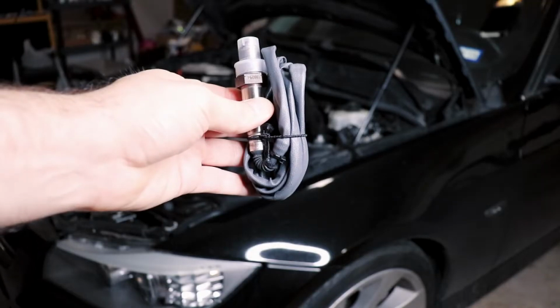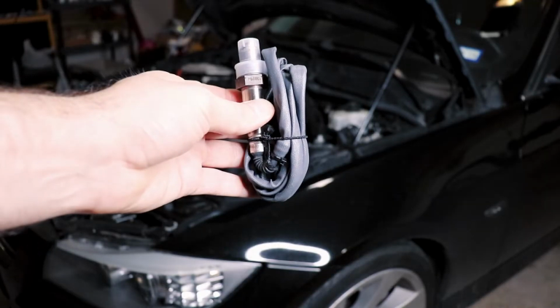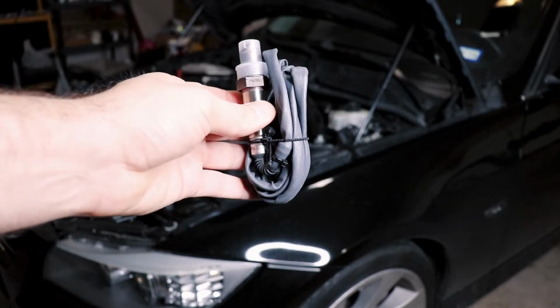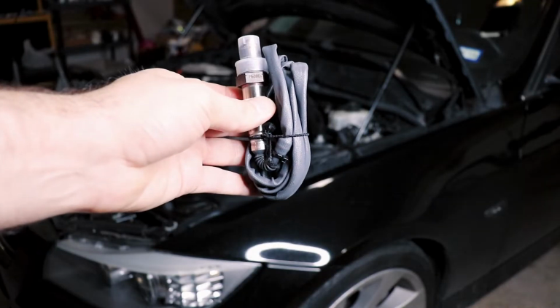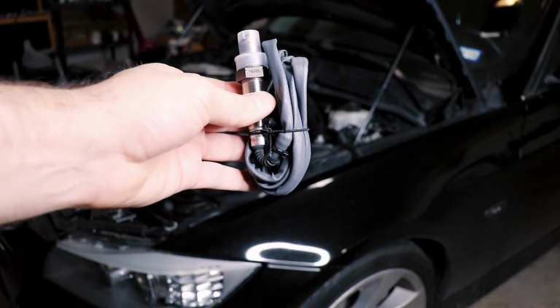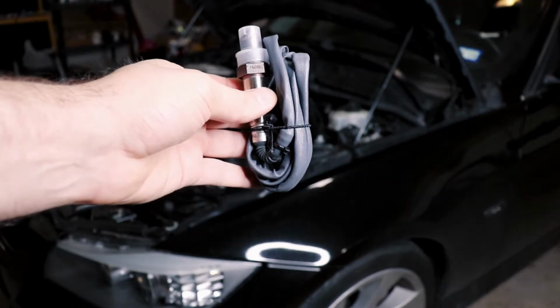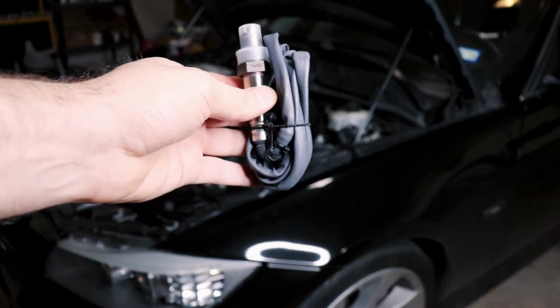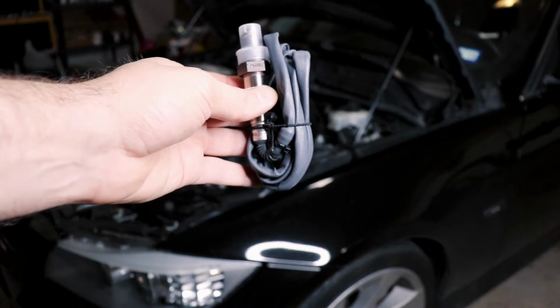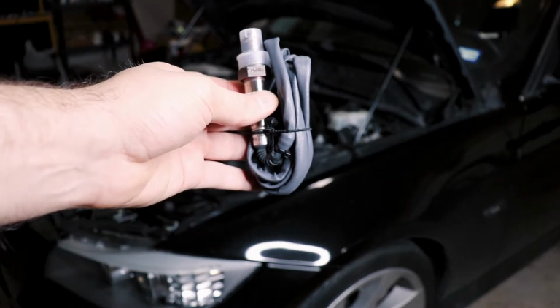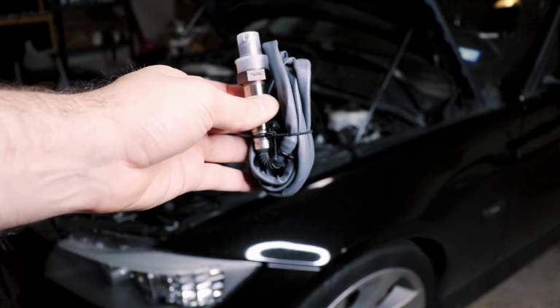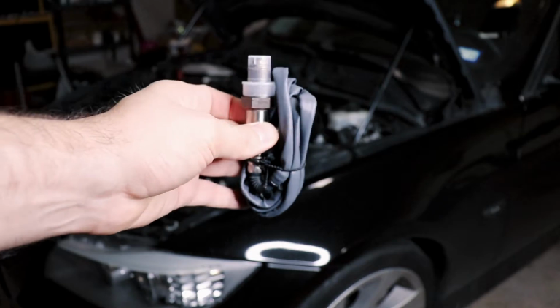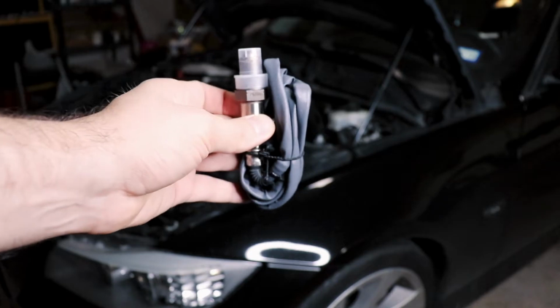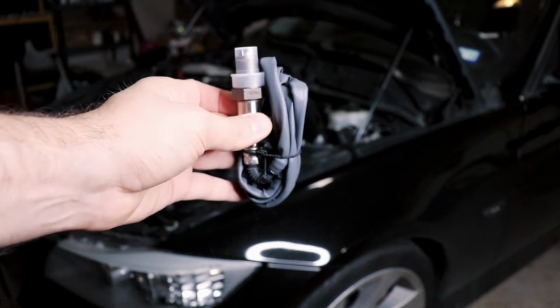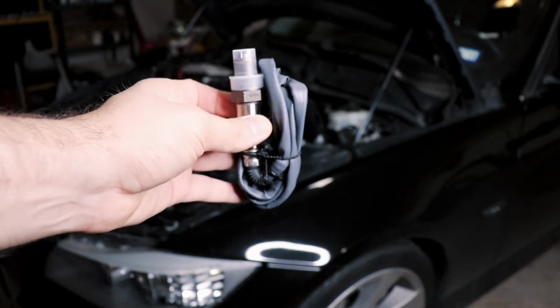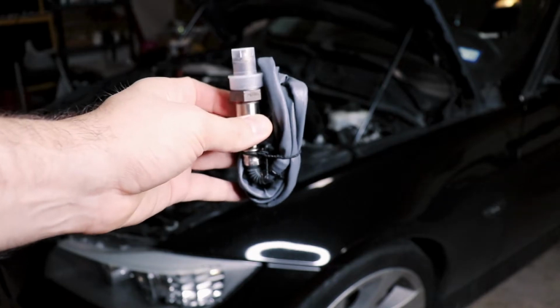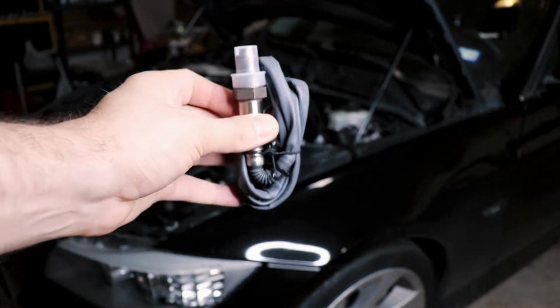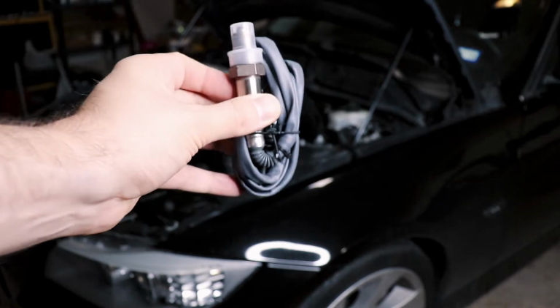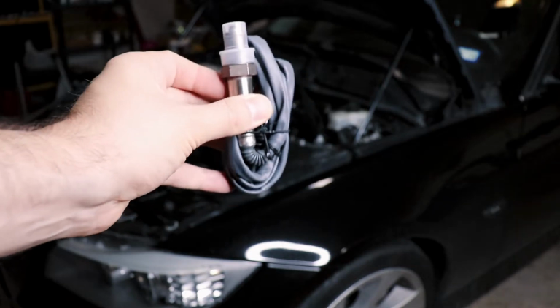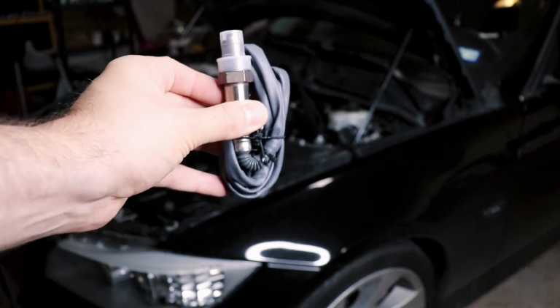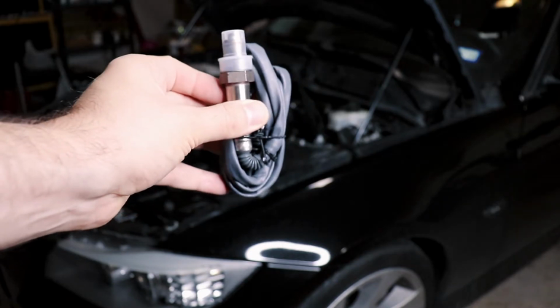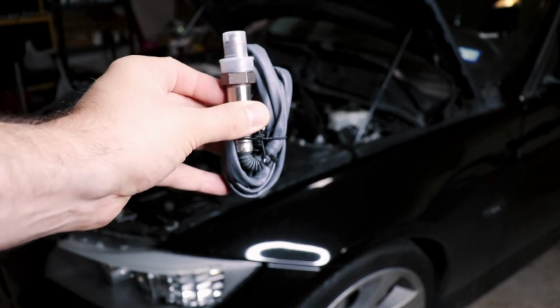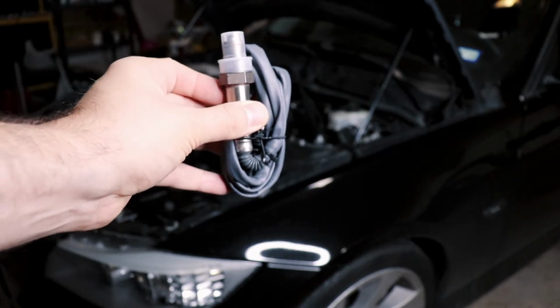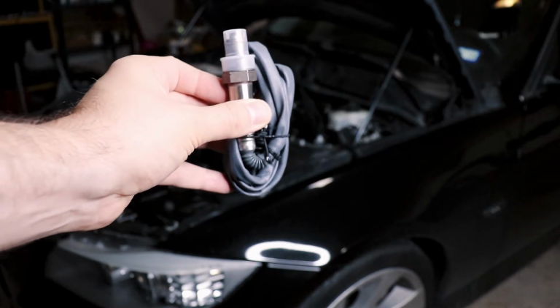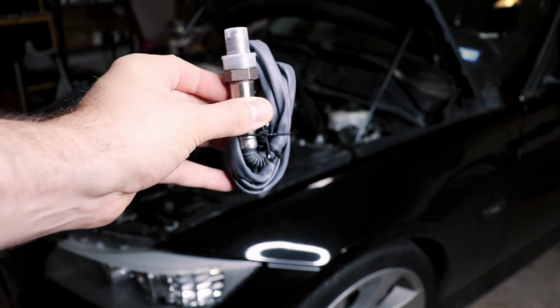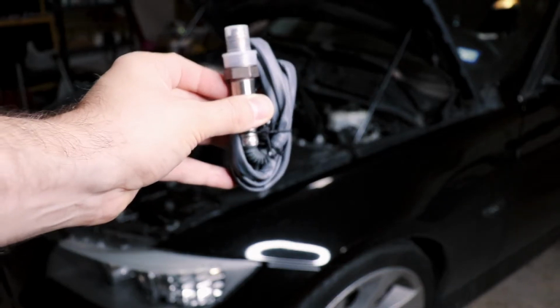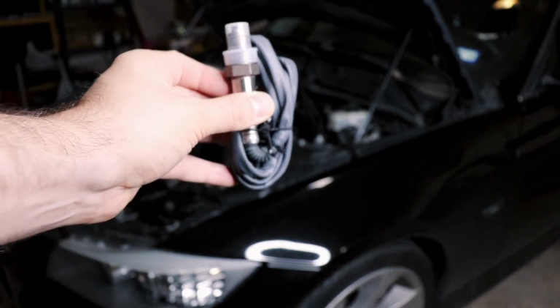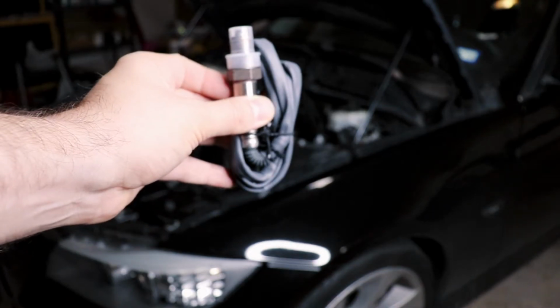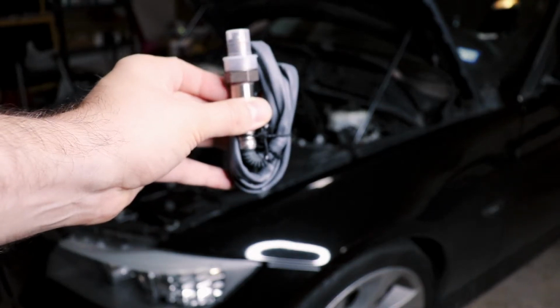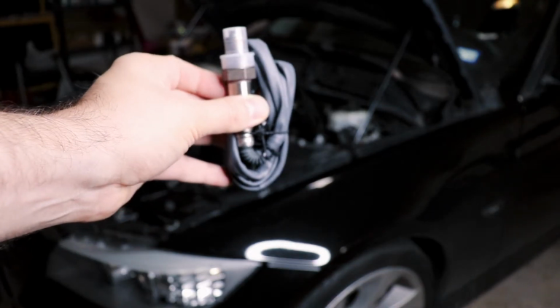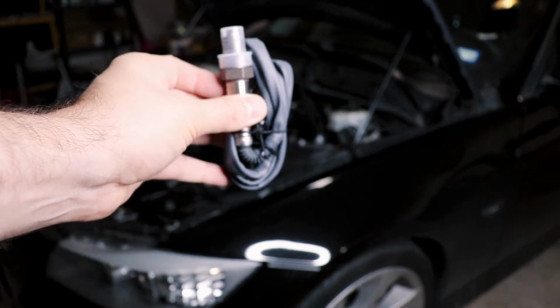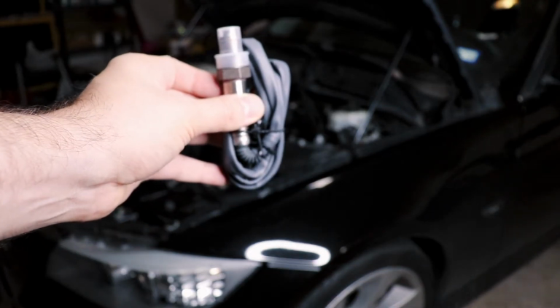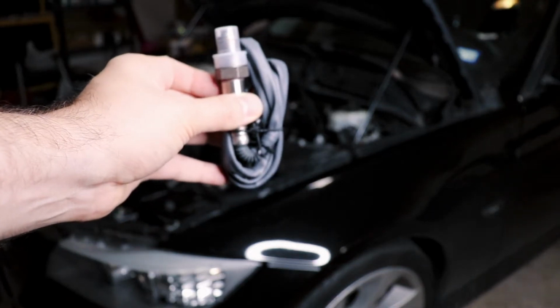Hey guys, thanks for tuning in today. I'm going to show you how I figured out that this O2 sensor is bad on my car.